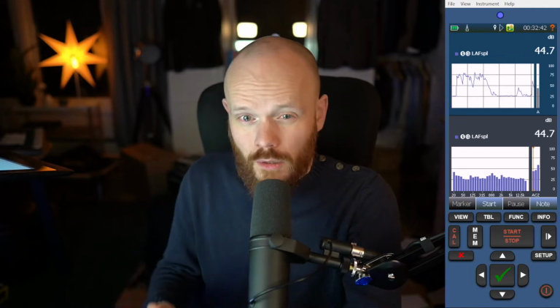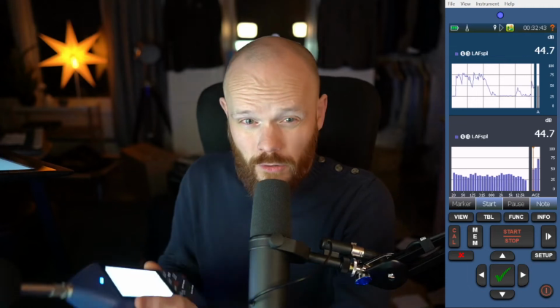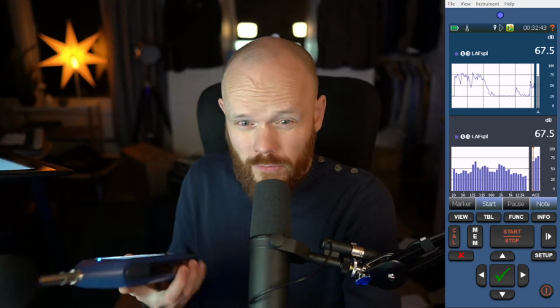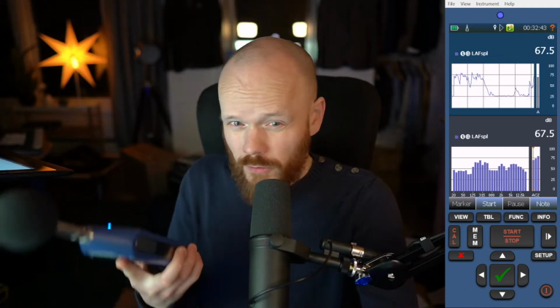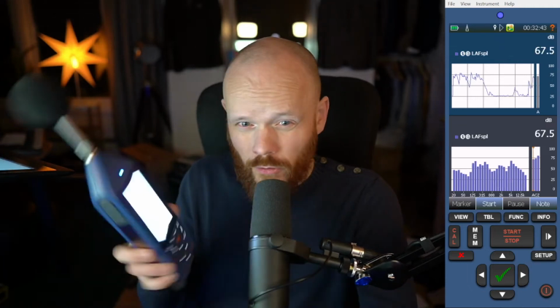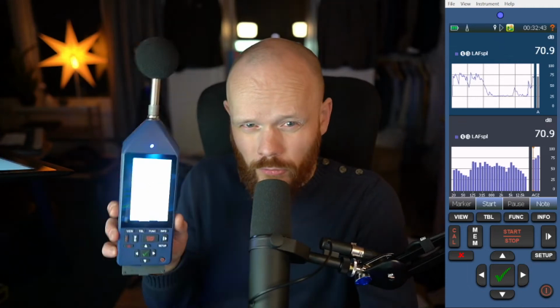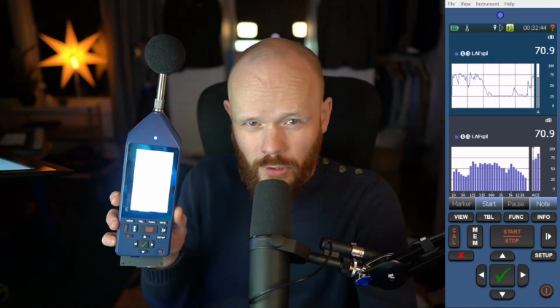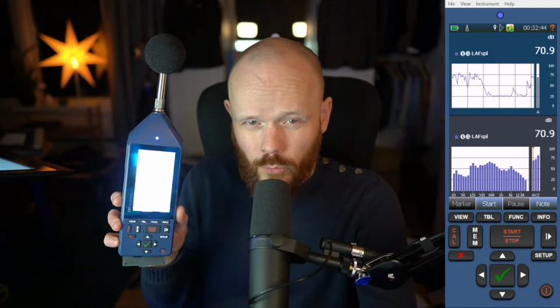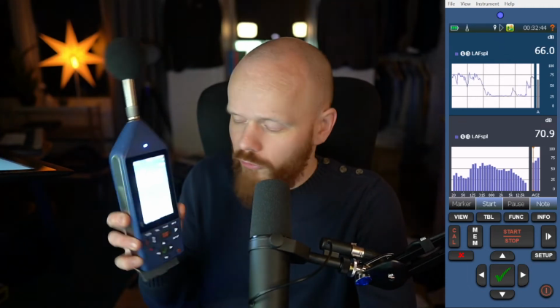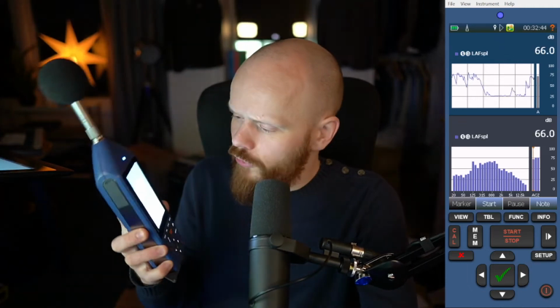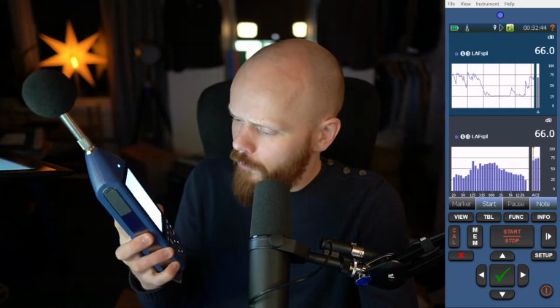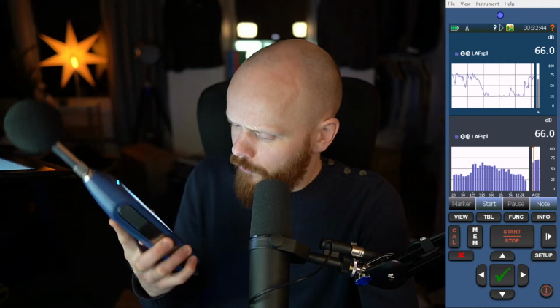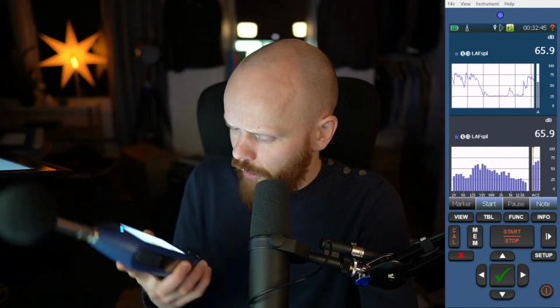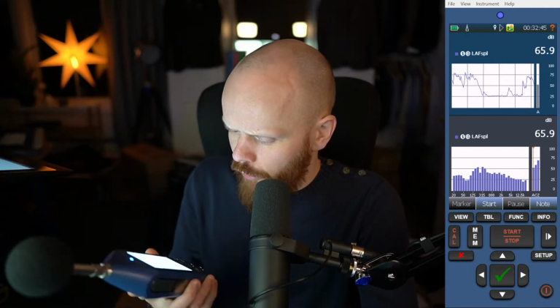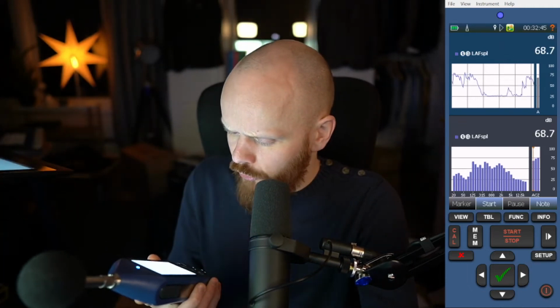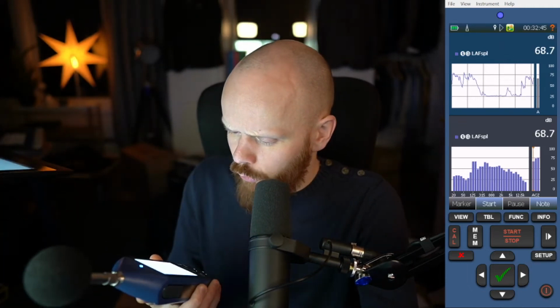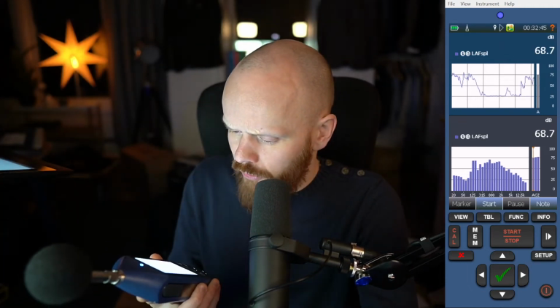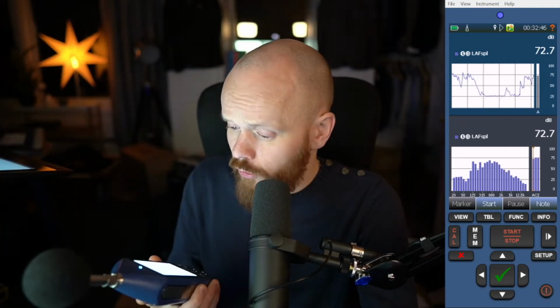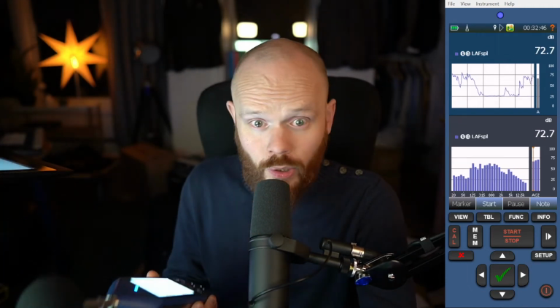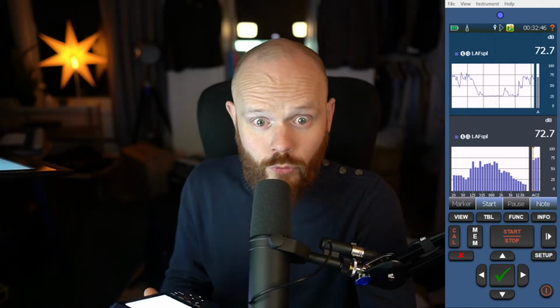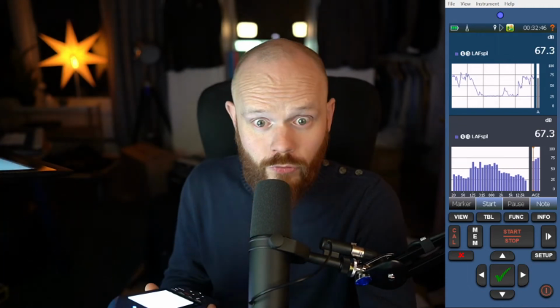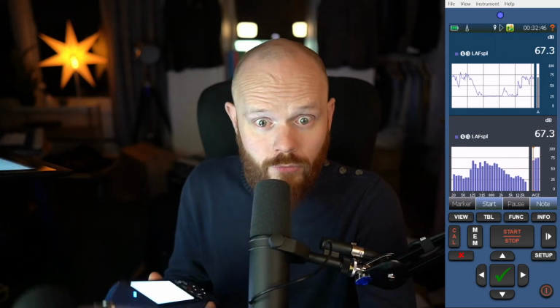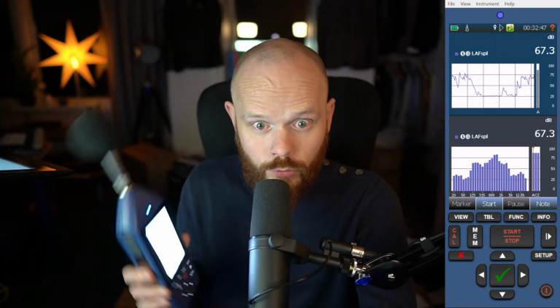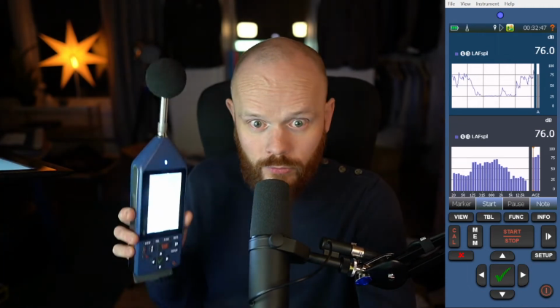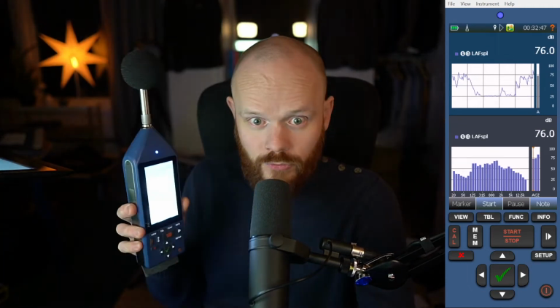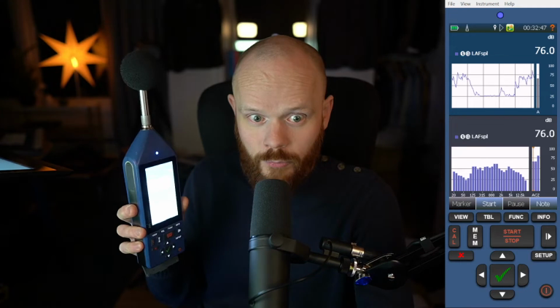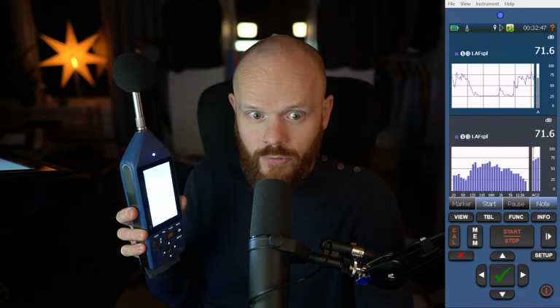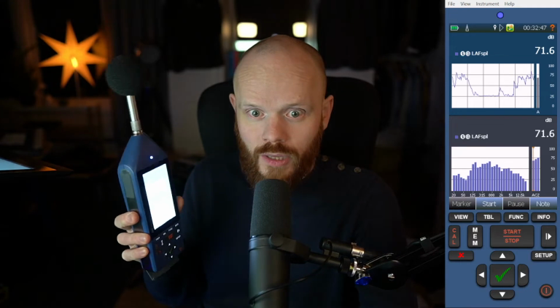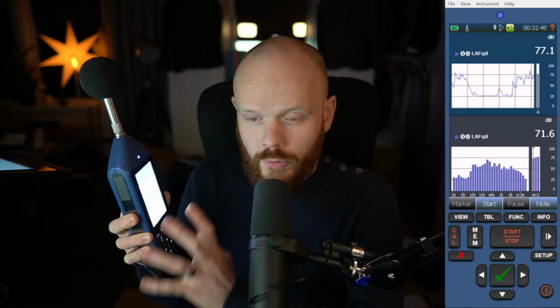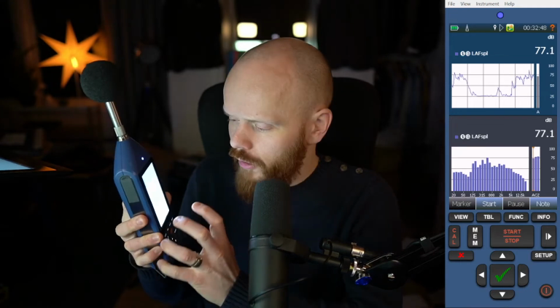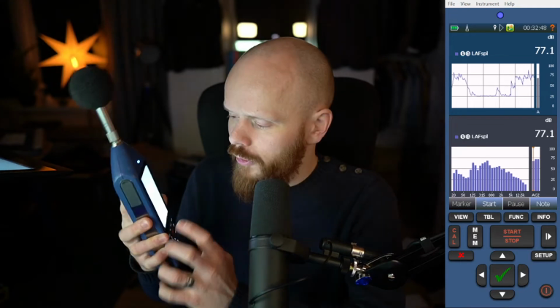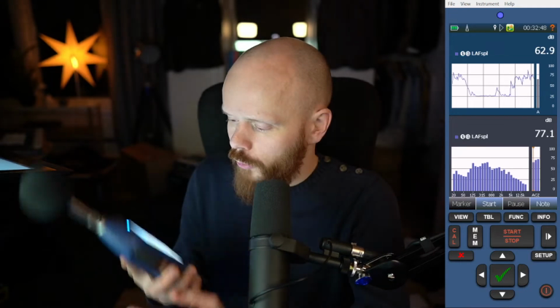This is a Norsonic 150. They also have one called the 145, which looks just about the same but a little bit smaller.